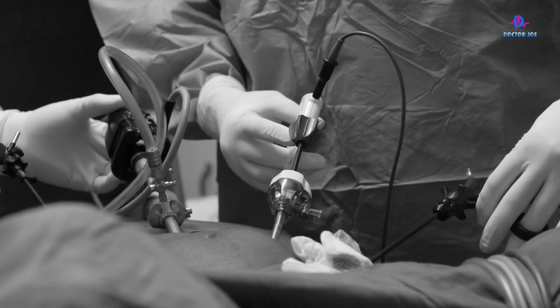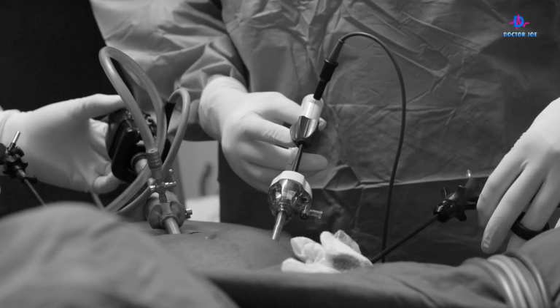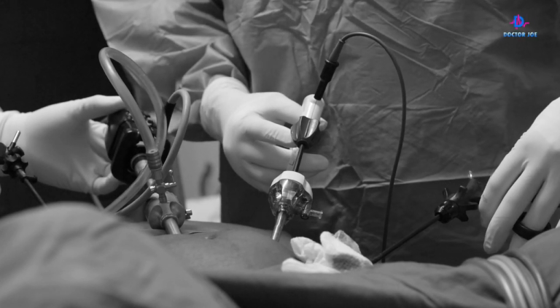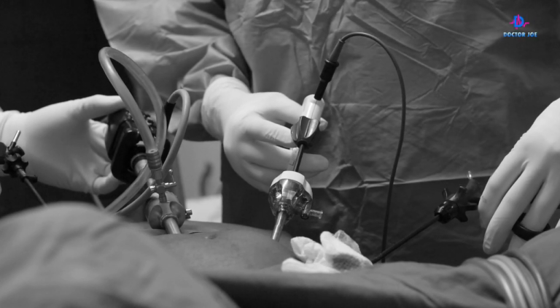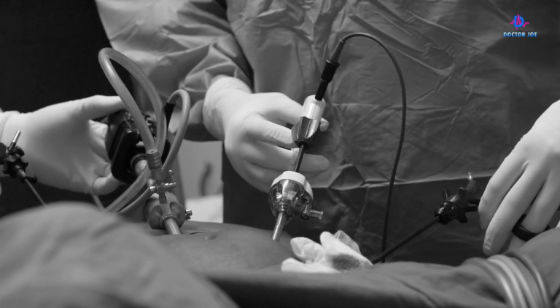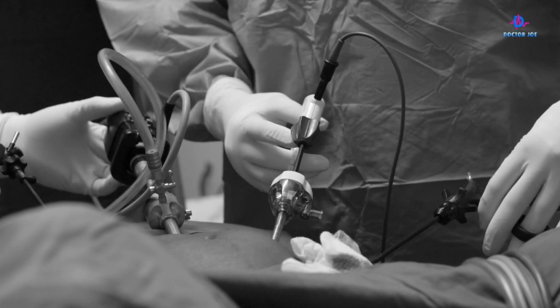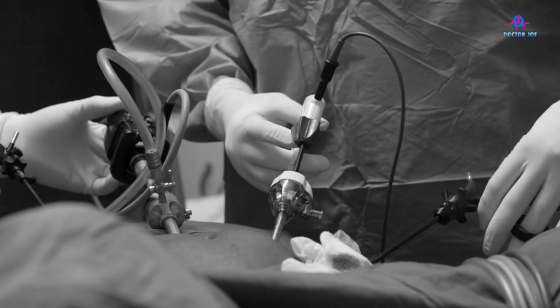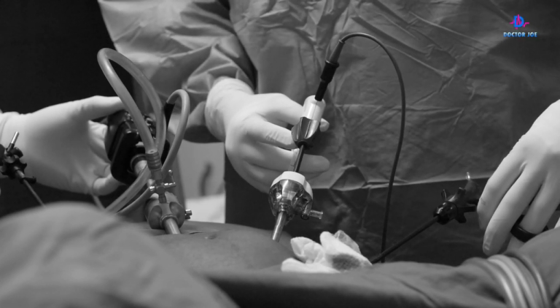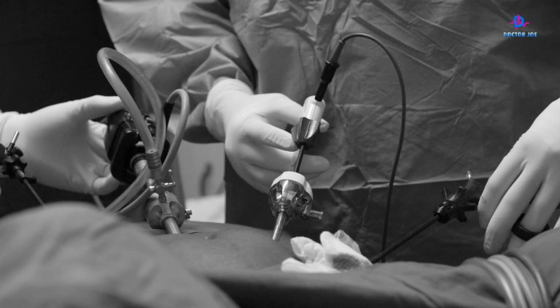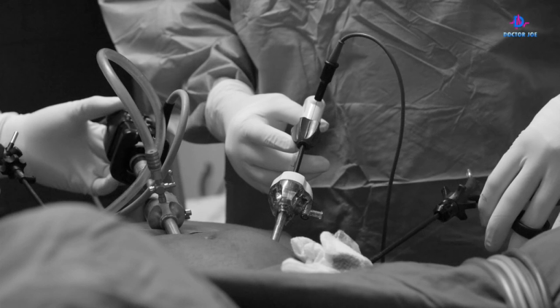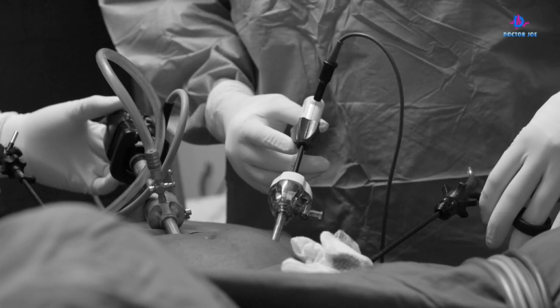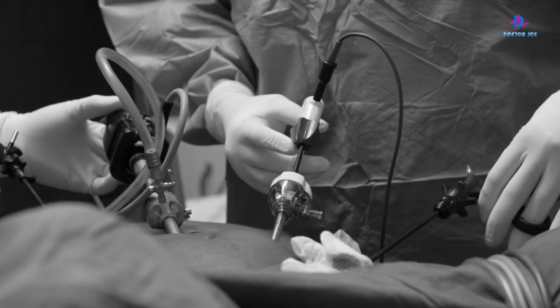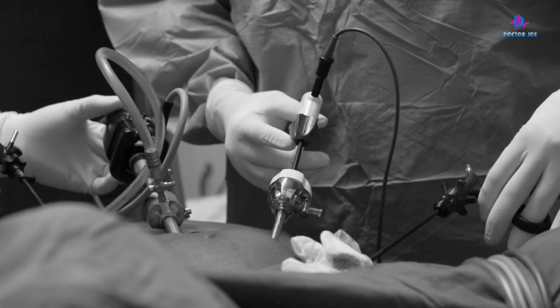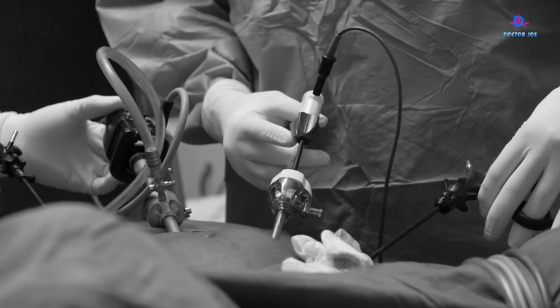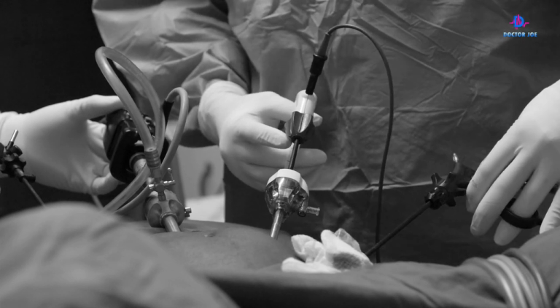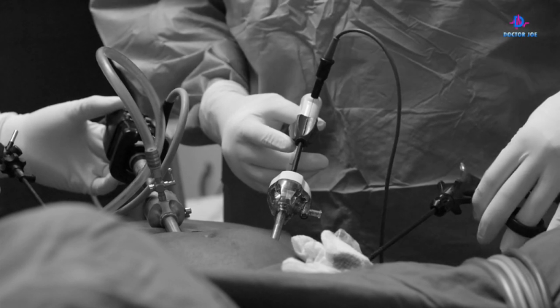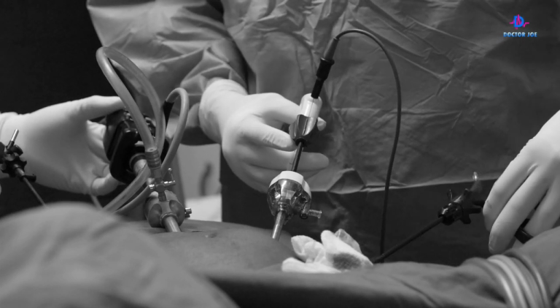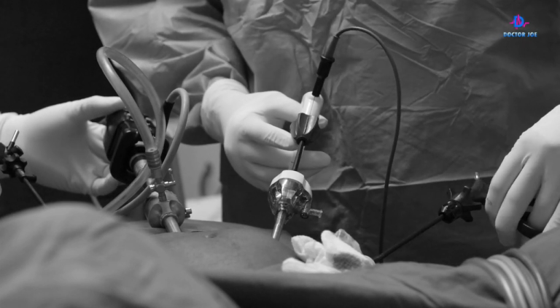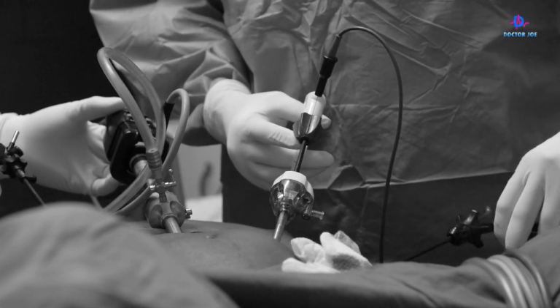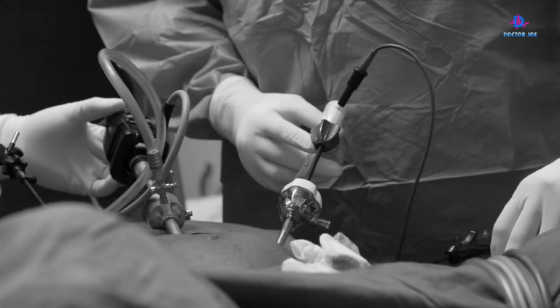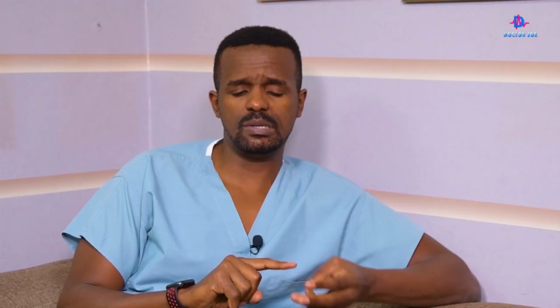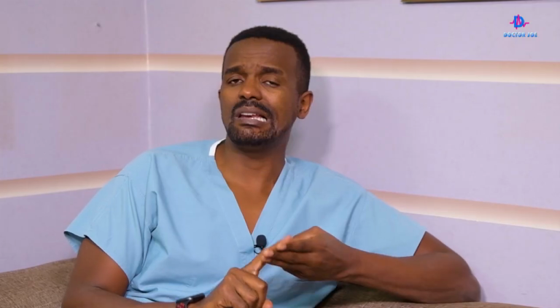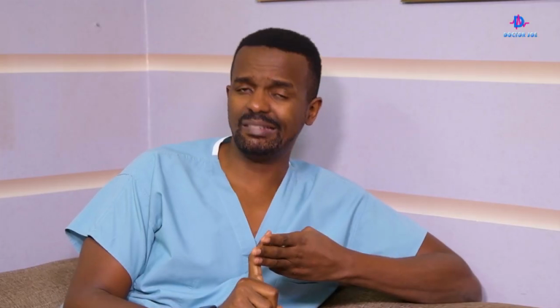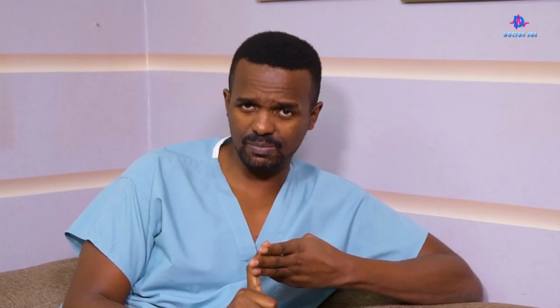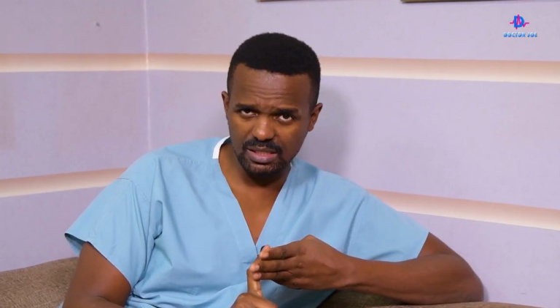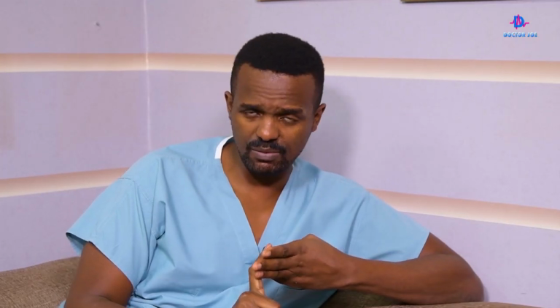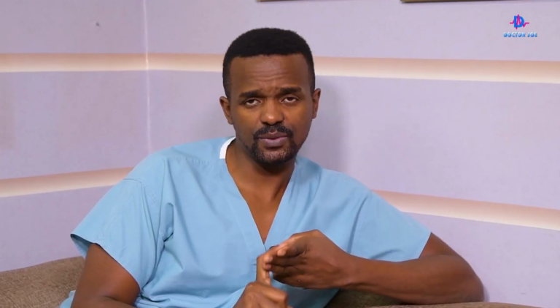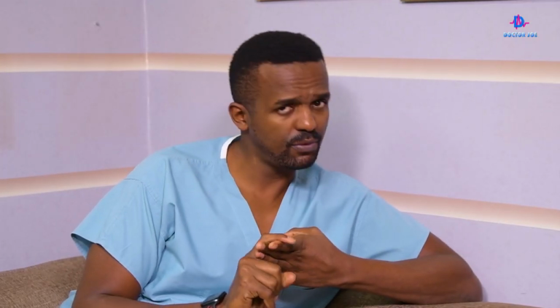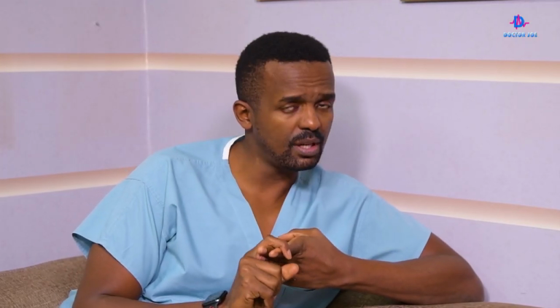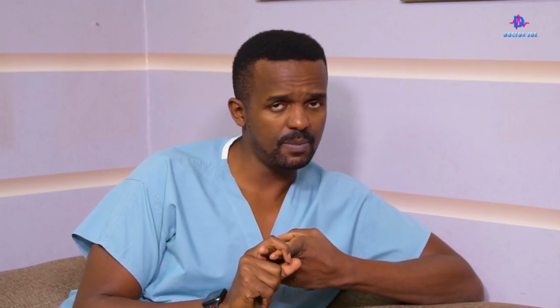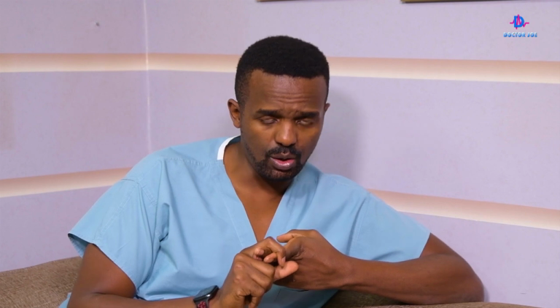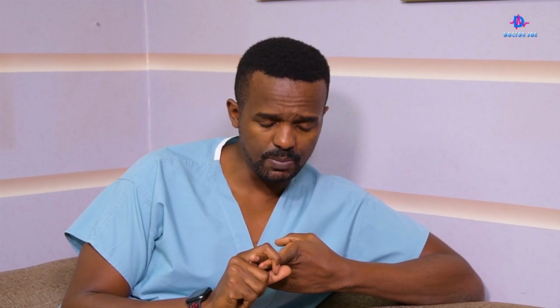So that means it's going to be less expensive for the patient and less expensive for the hospital.